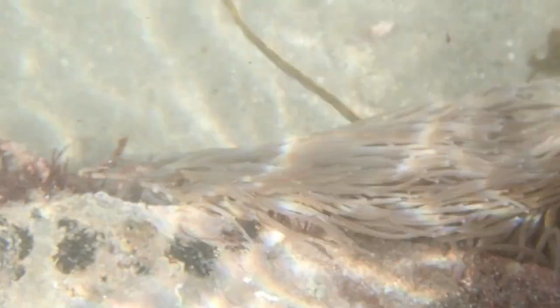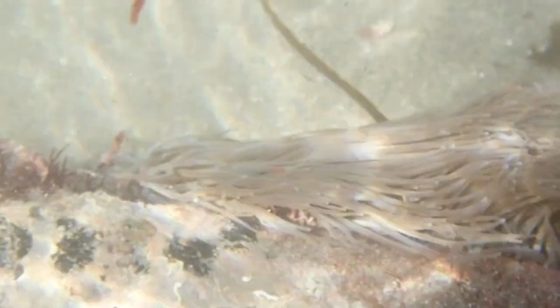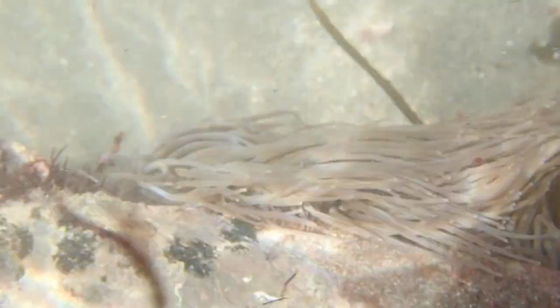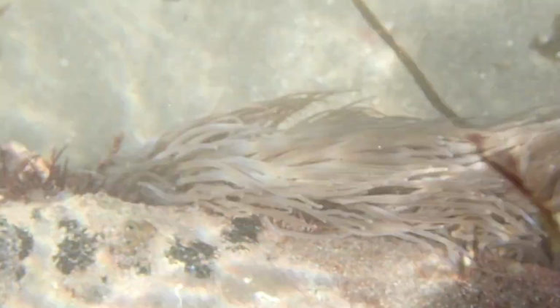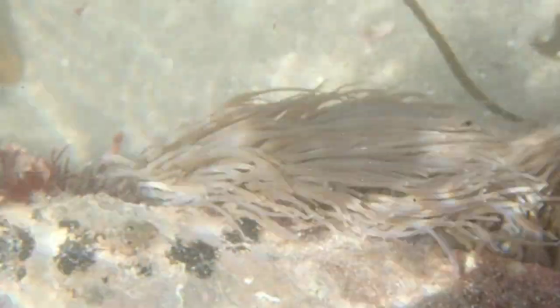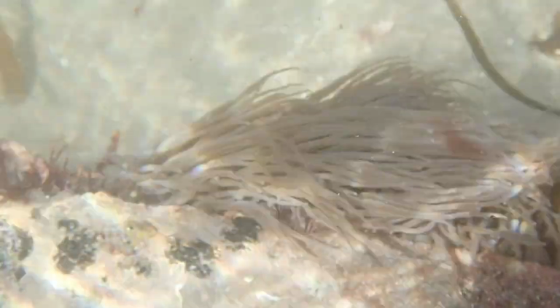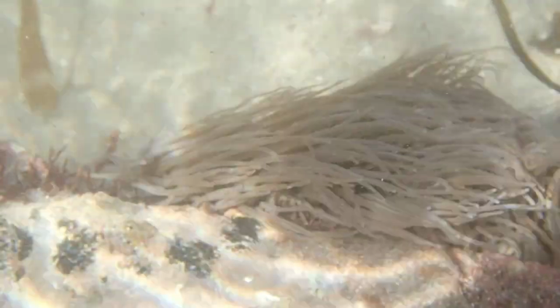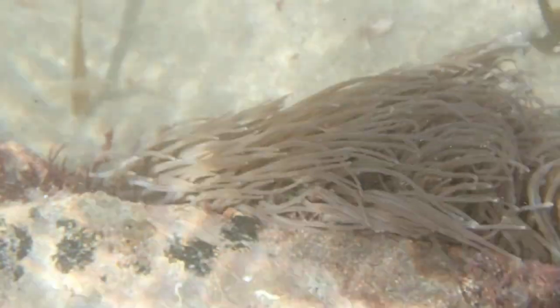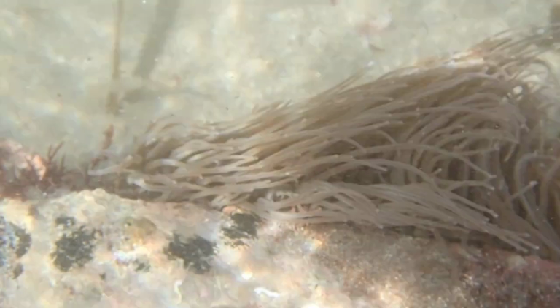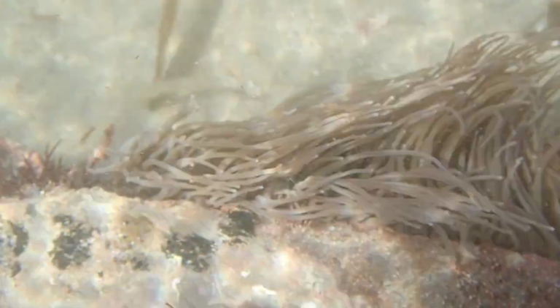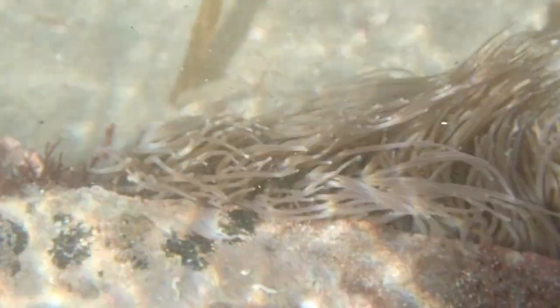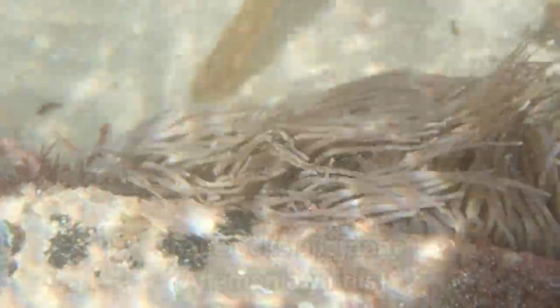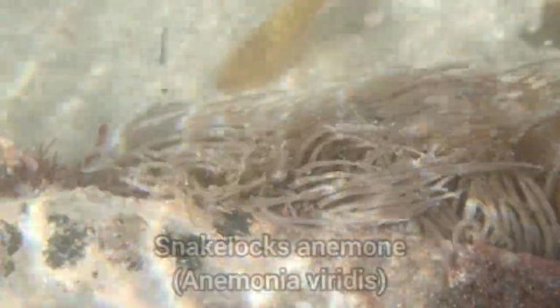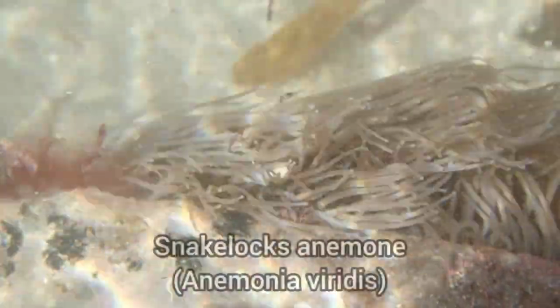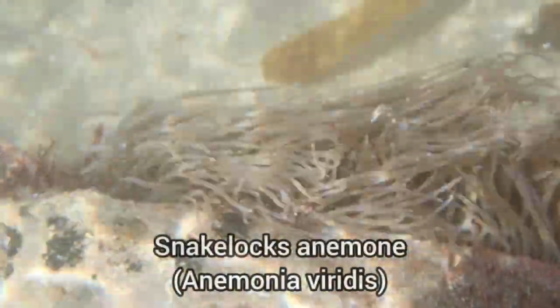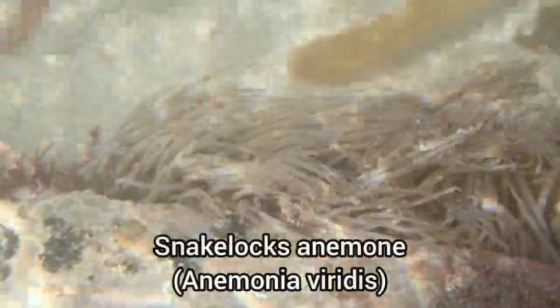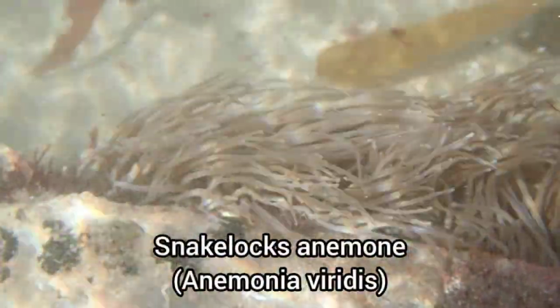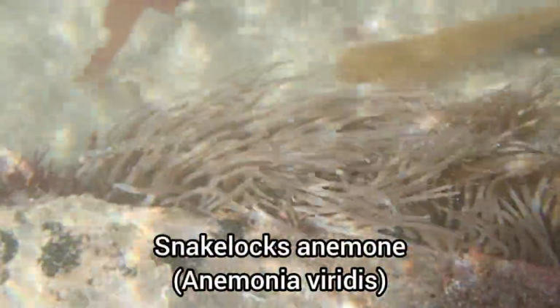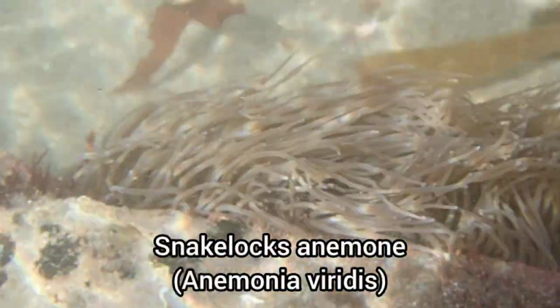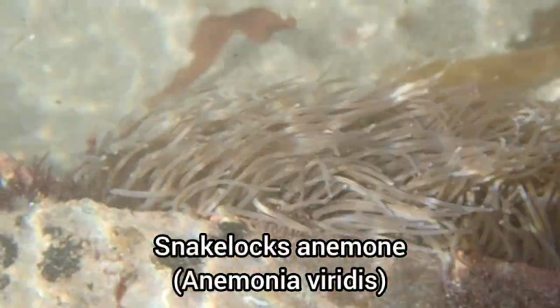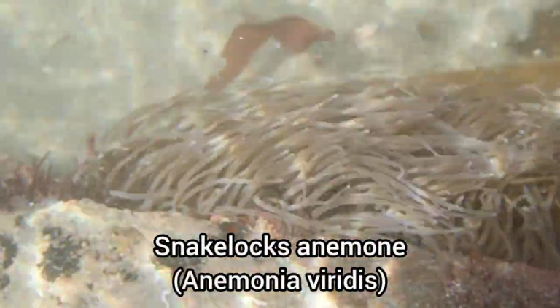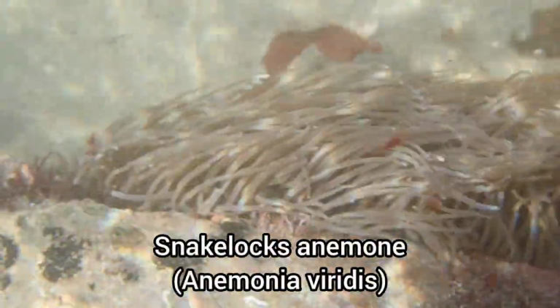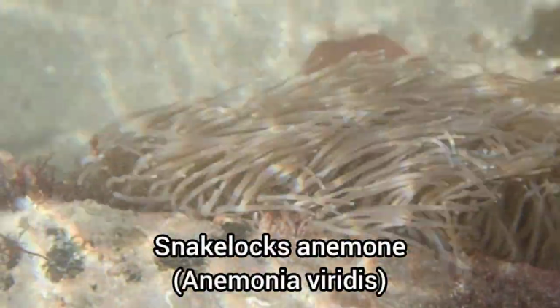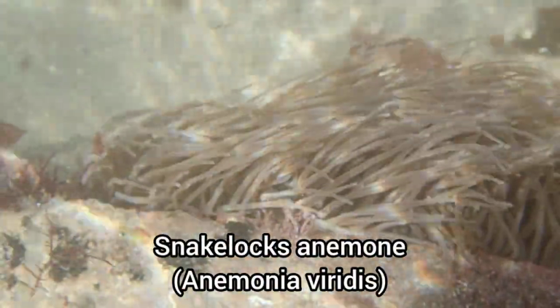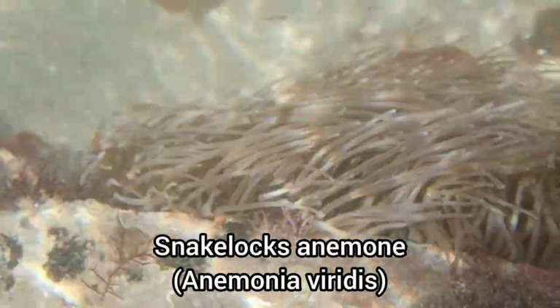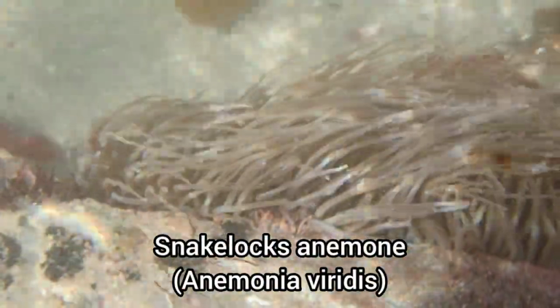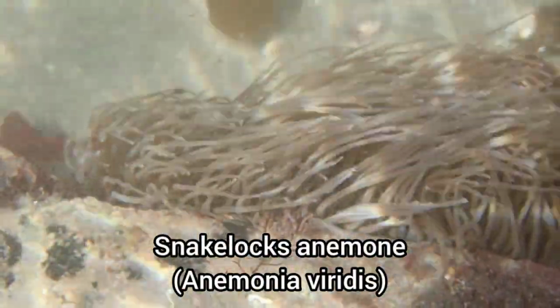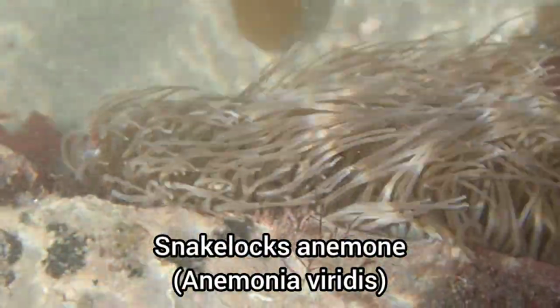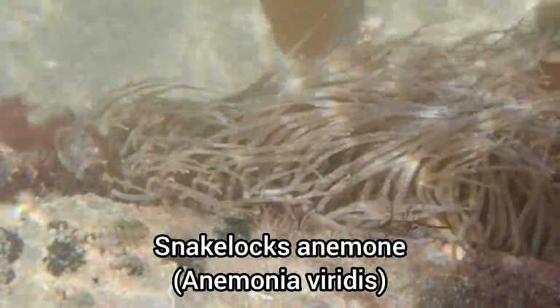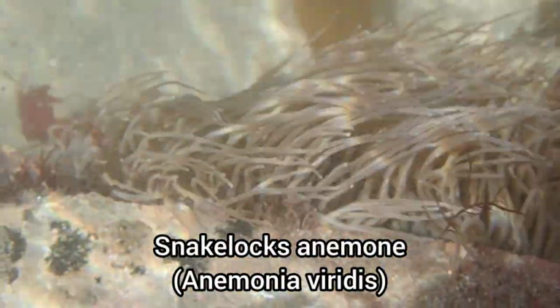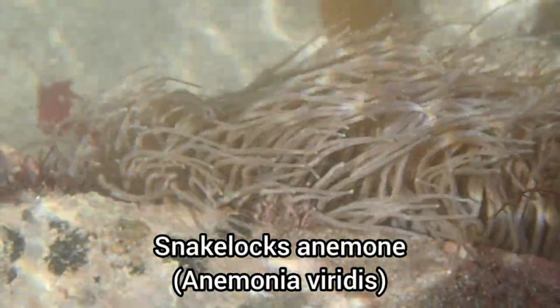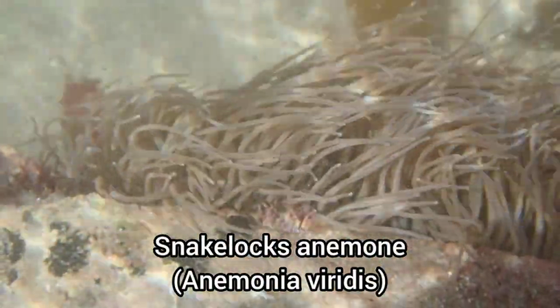Here is a large snake-locks anemone swaying in the current of the incoming tide.